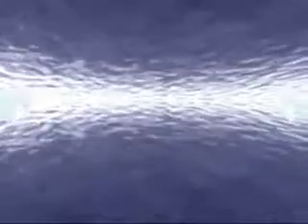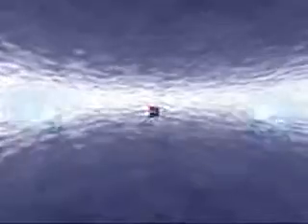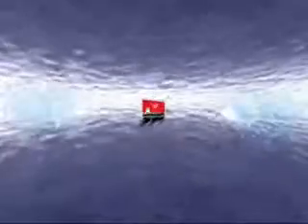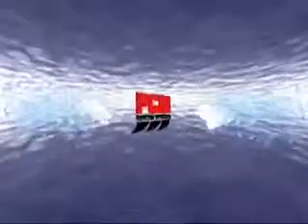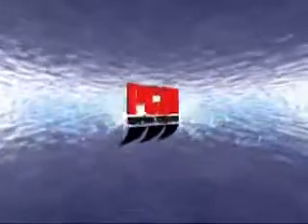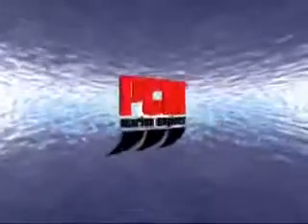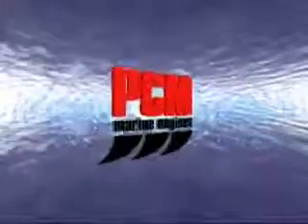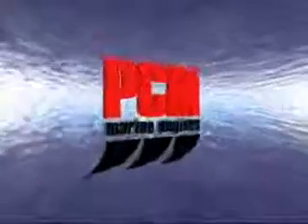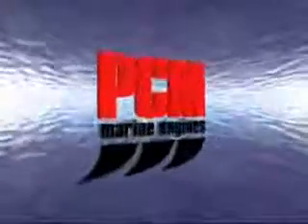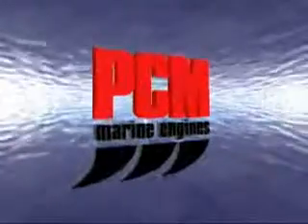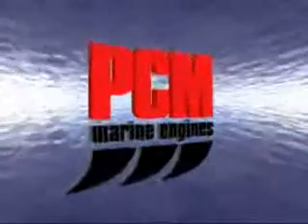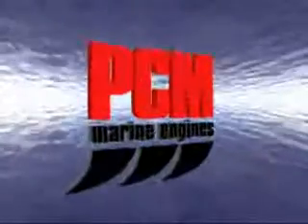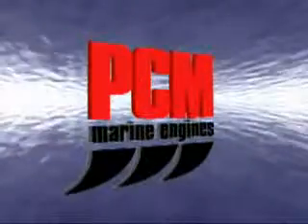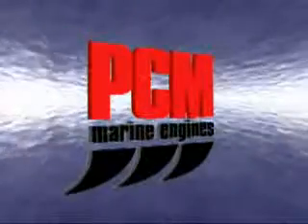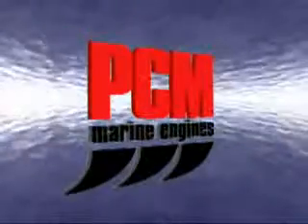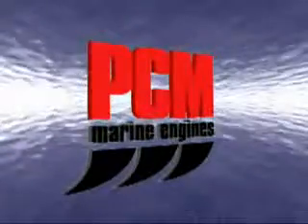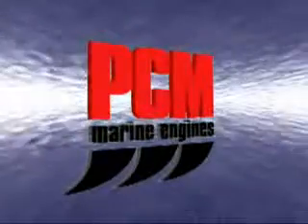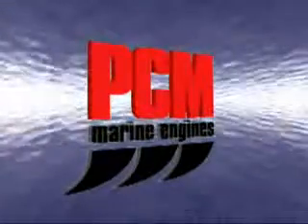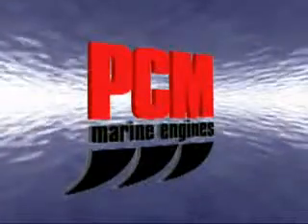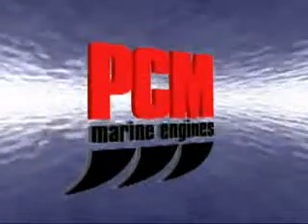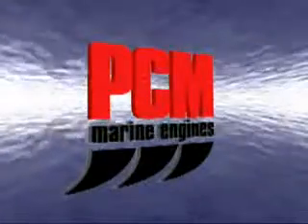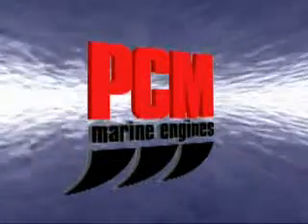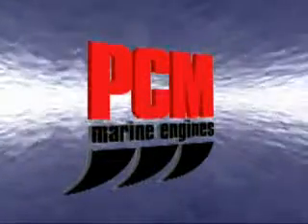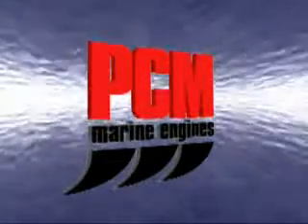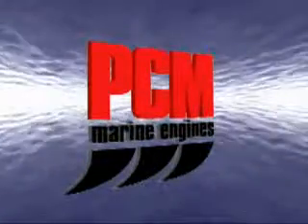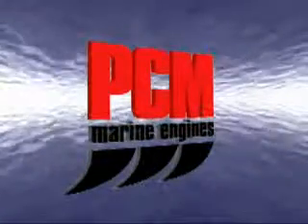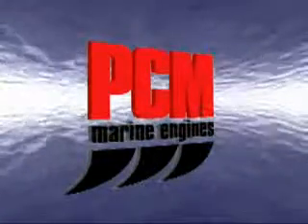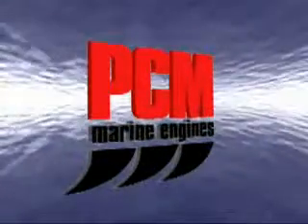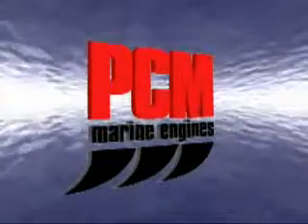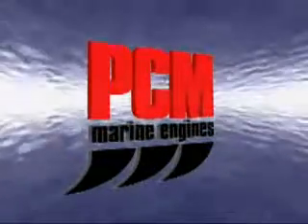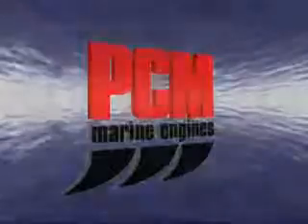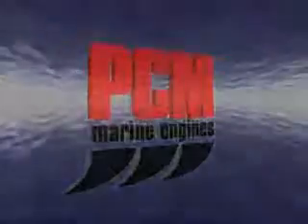So, for a smooth, vibration-free ride for life — Advantage PCM.